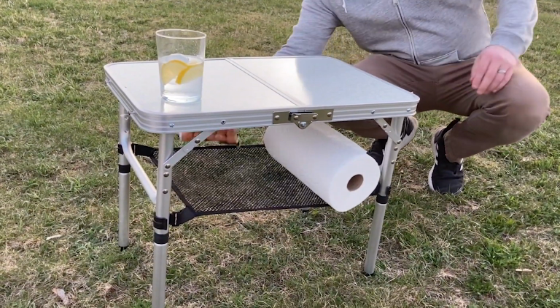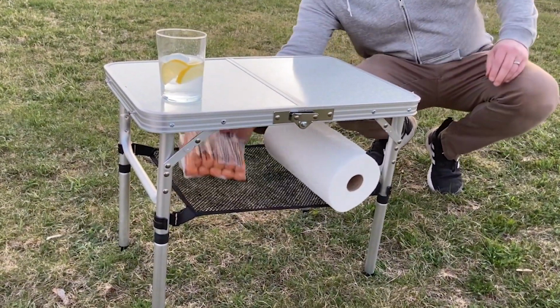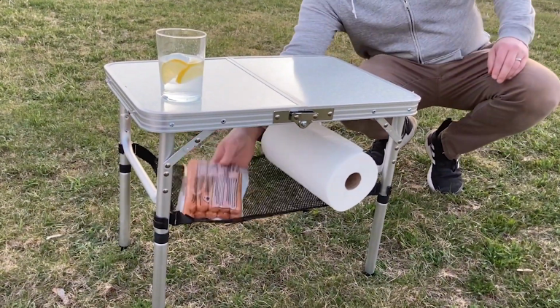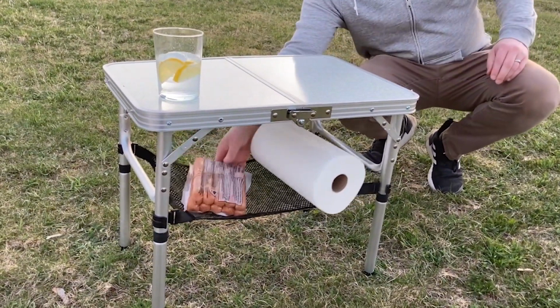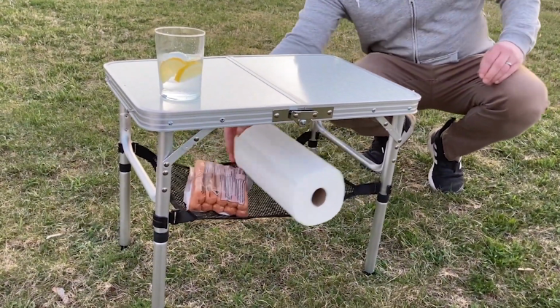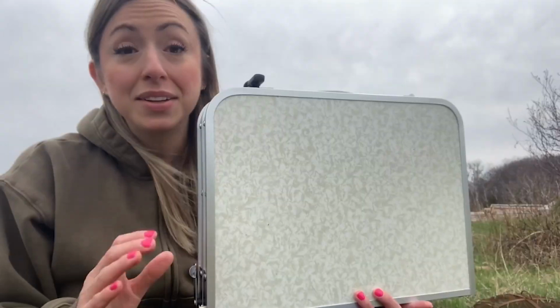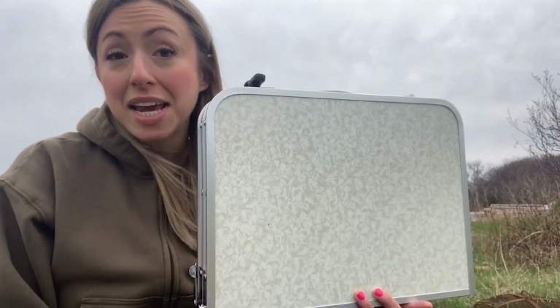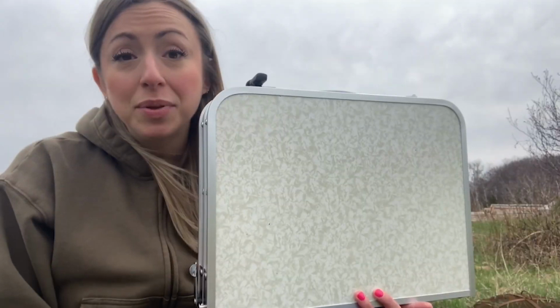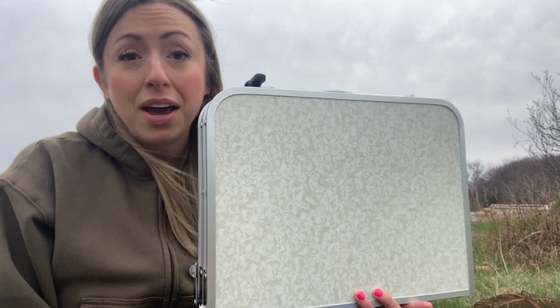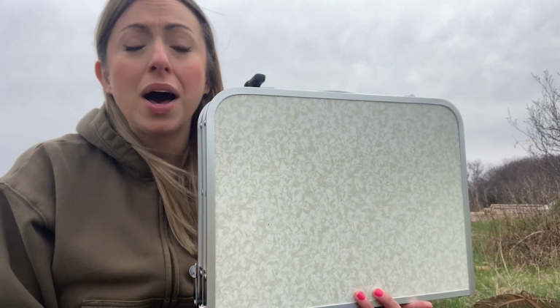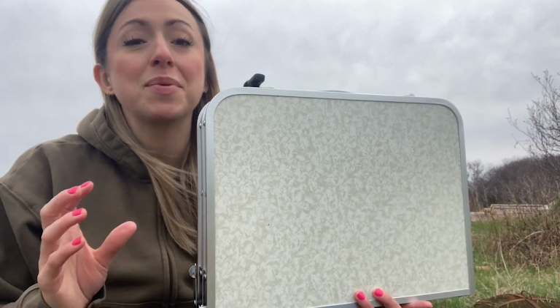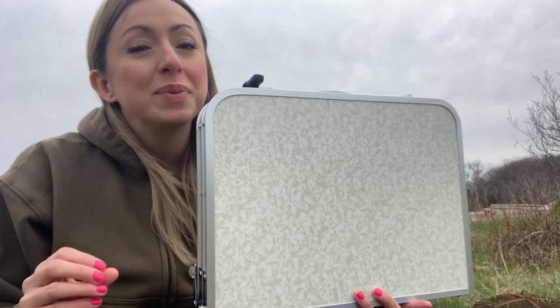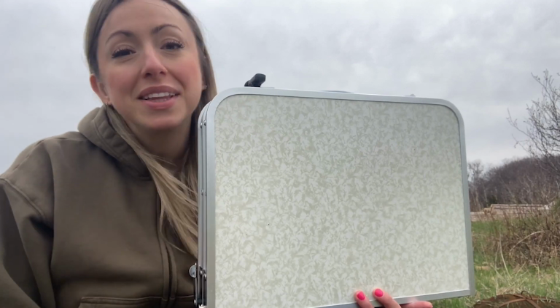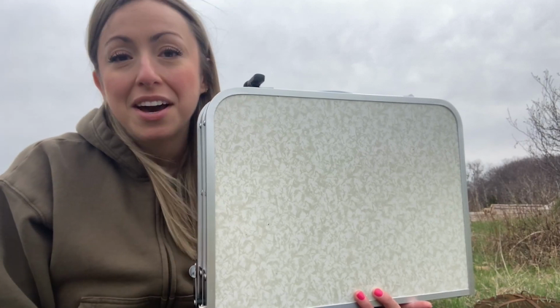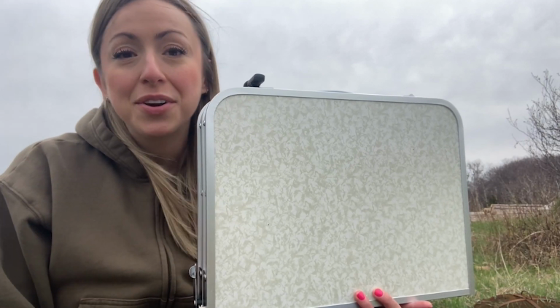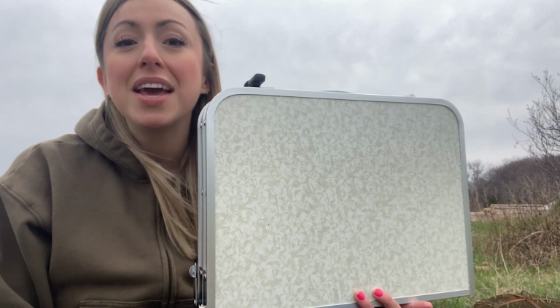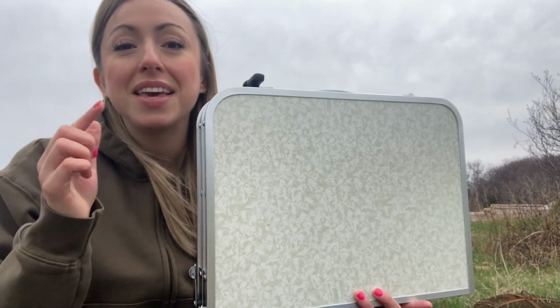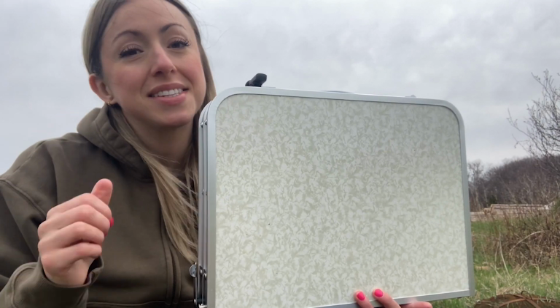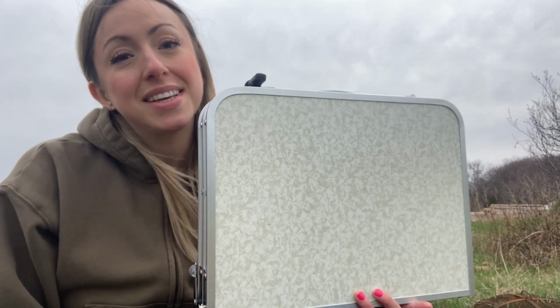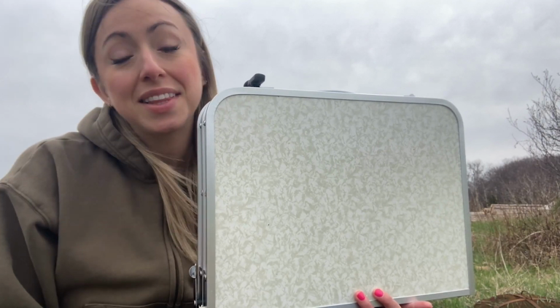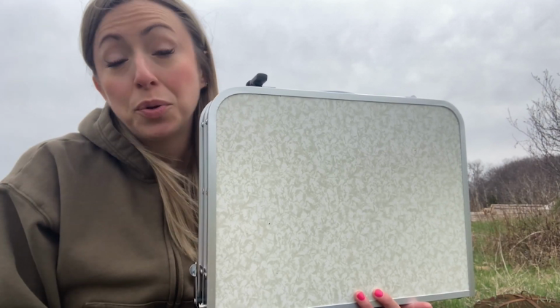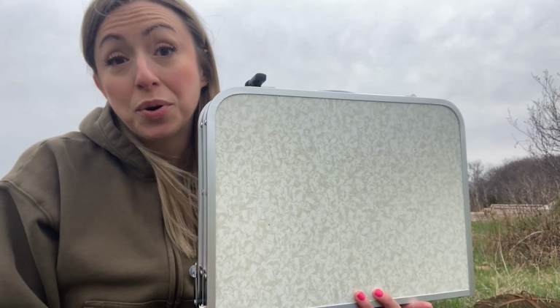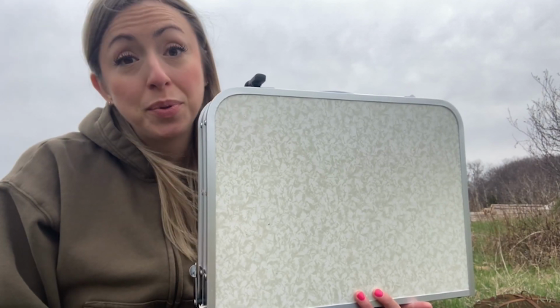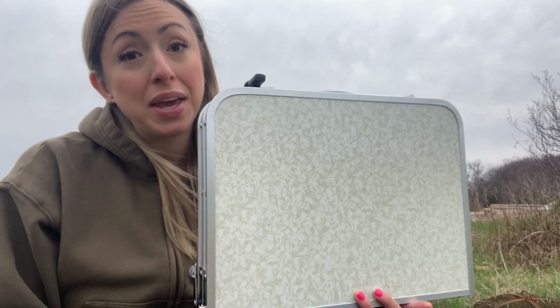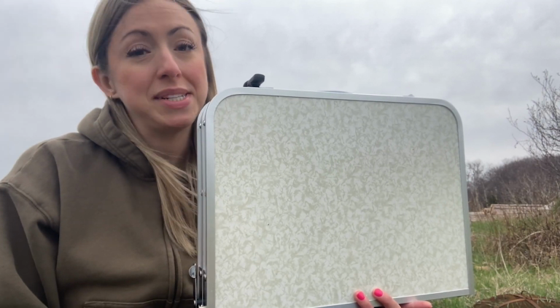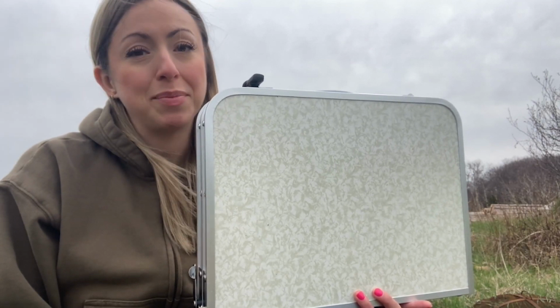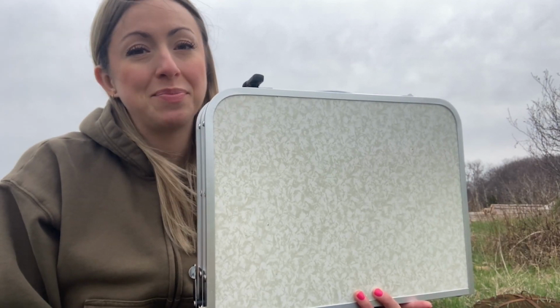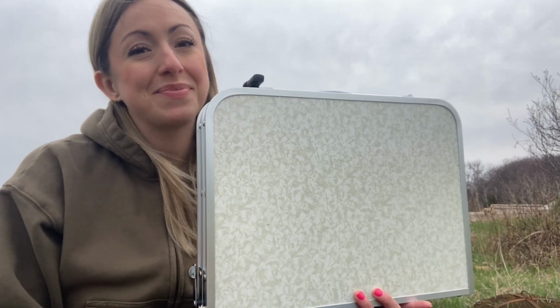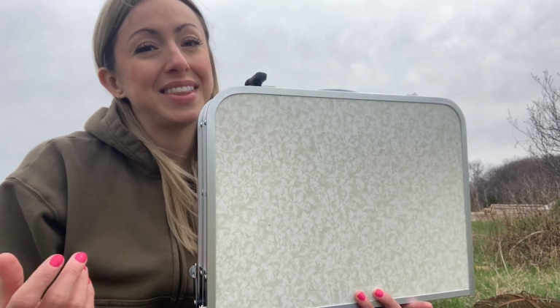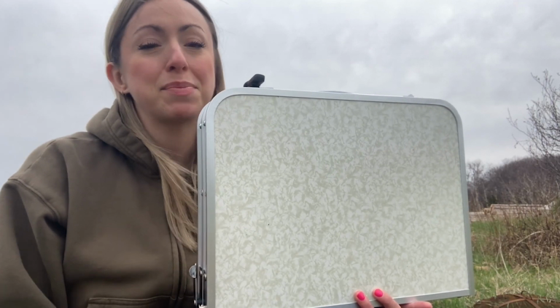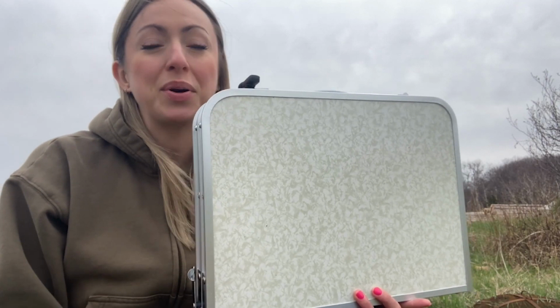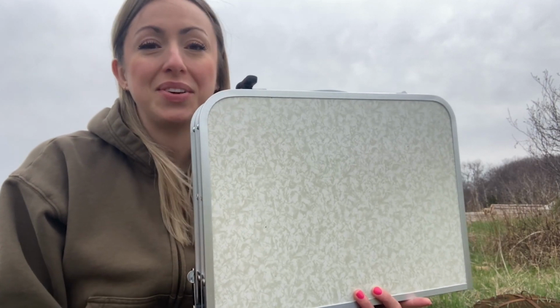Anytime I need a little table now, I'm completely covered thanks to this little portable camping table — and that's my point of view.